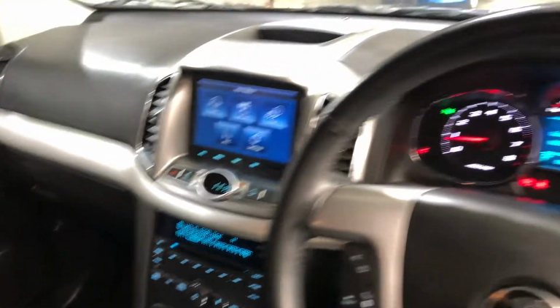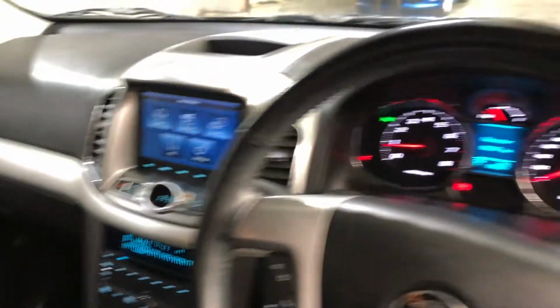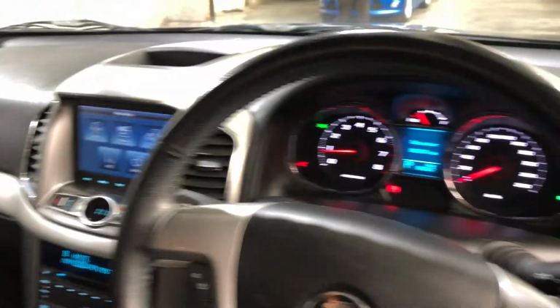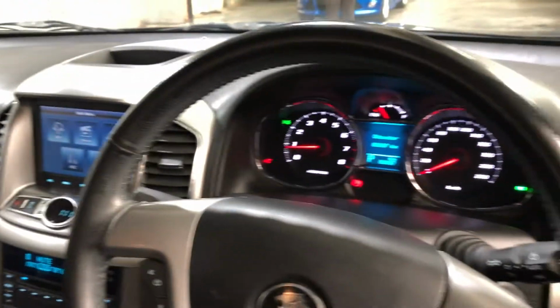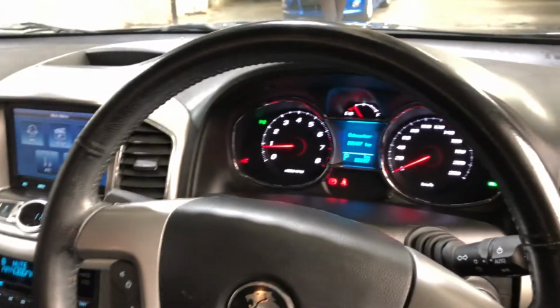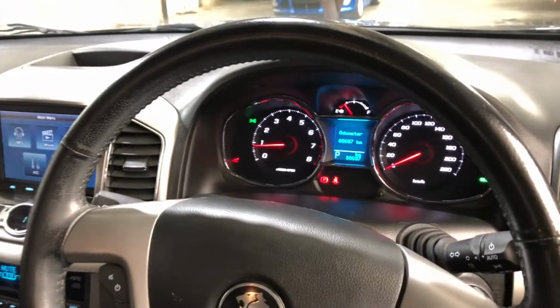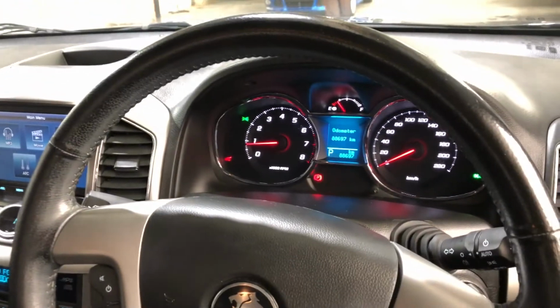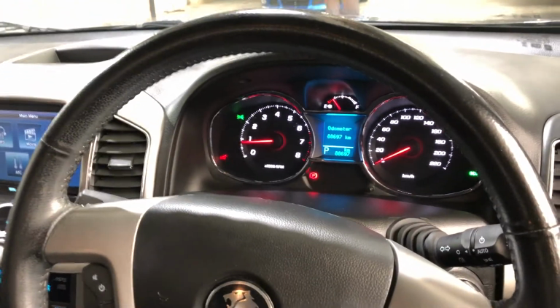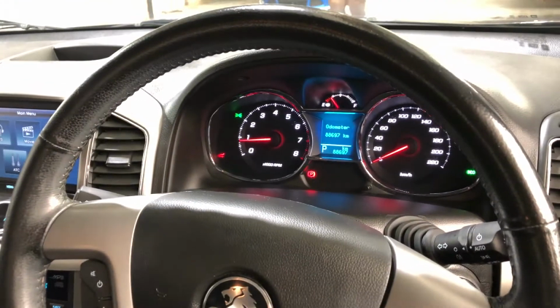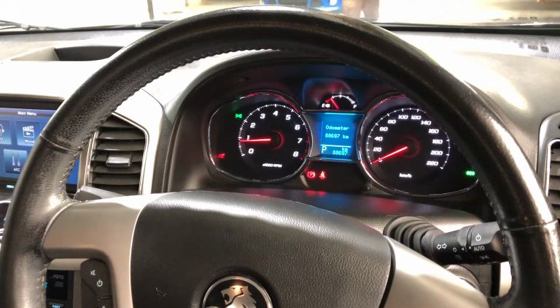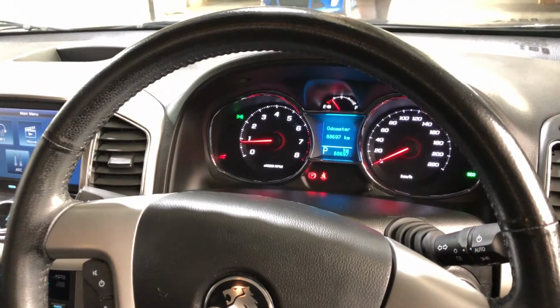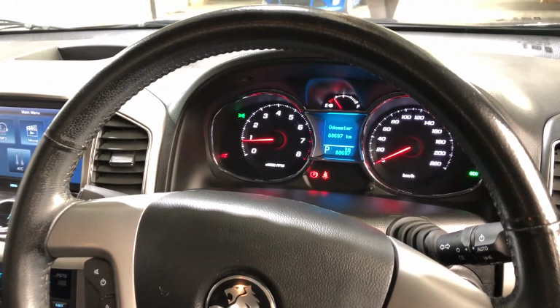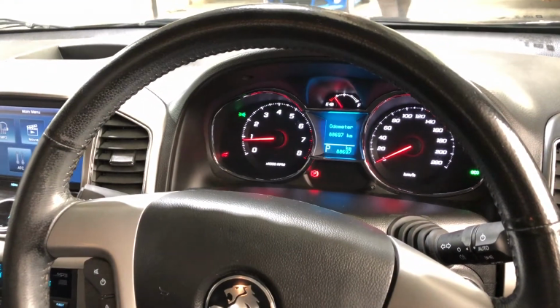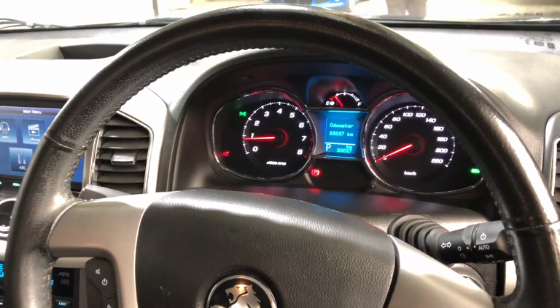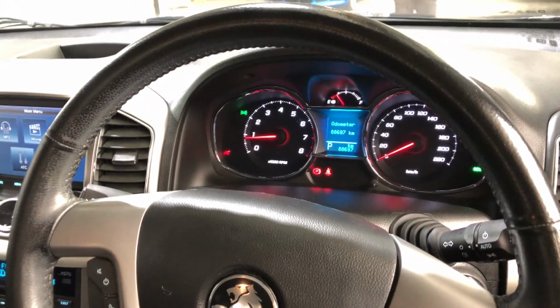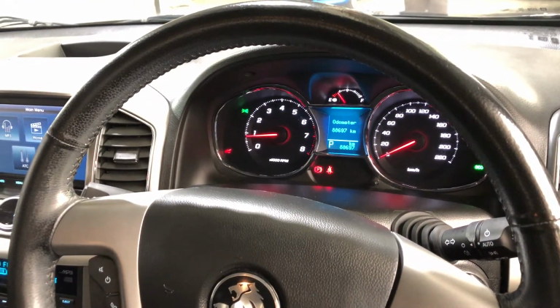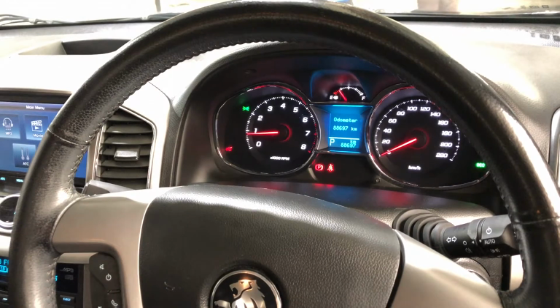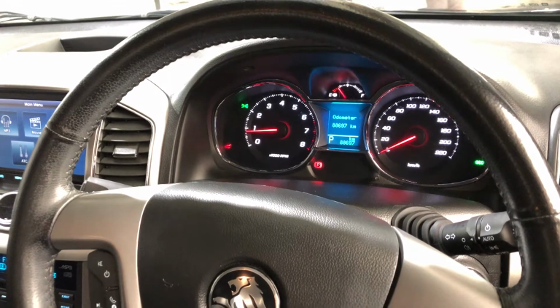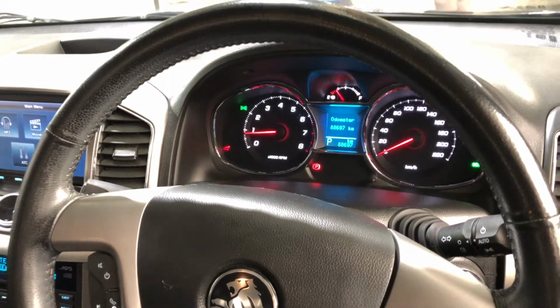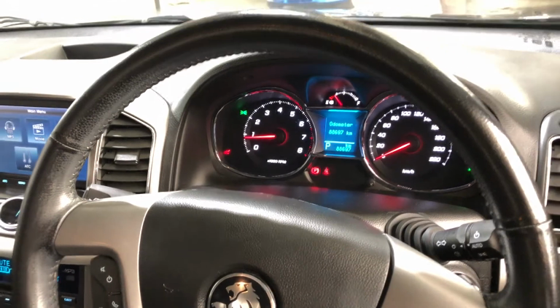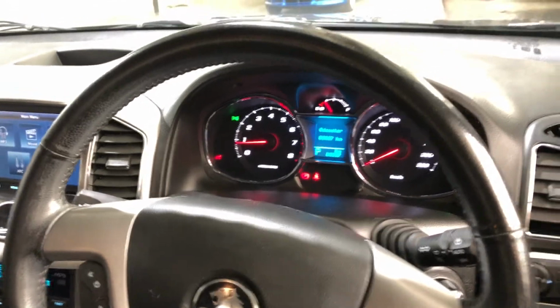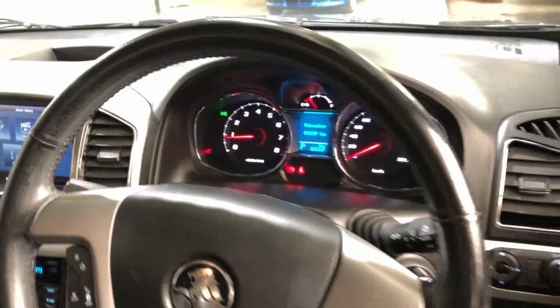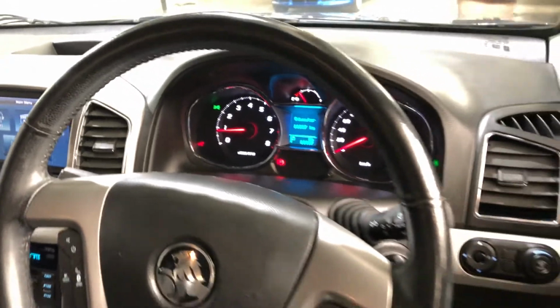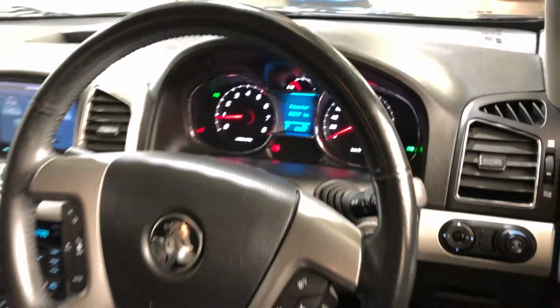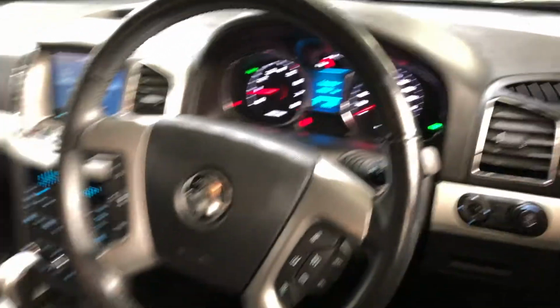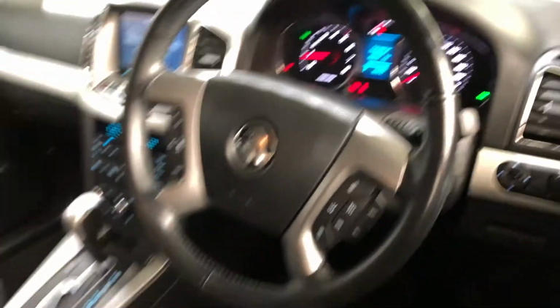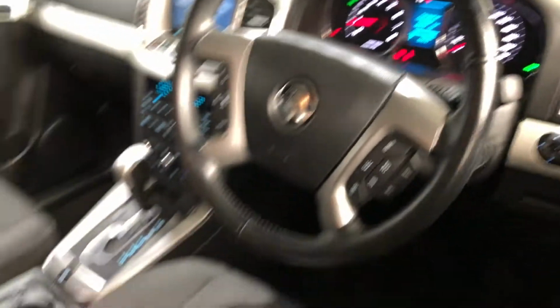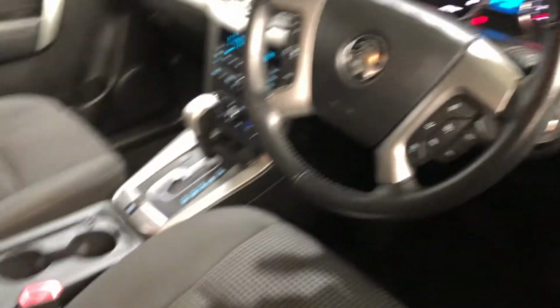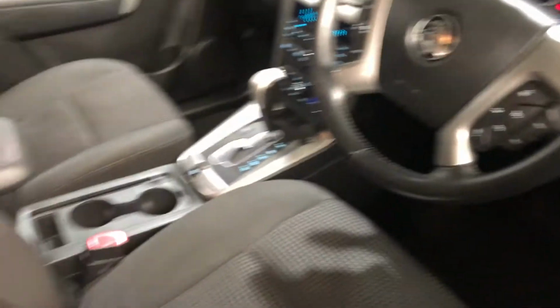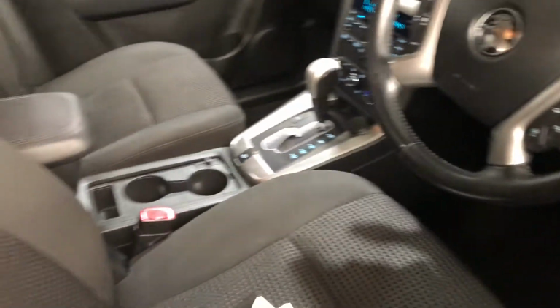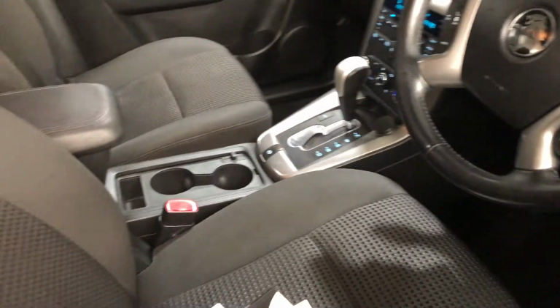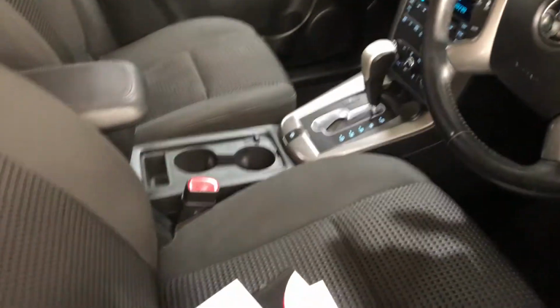This car comes with about 88,000km on the clock and has a full set of two keys and a full set of books.